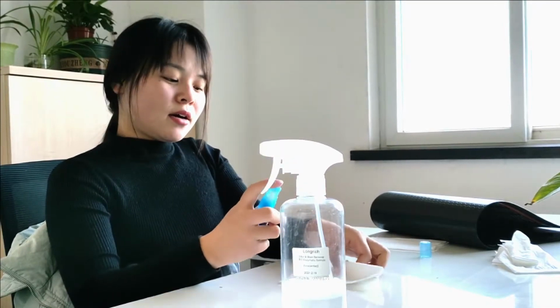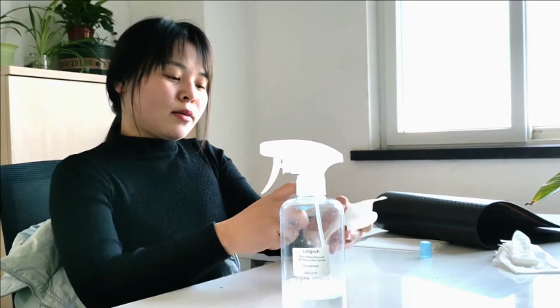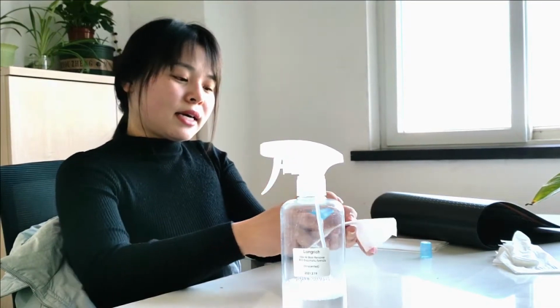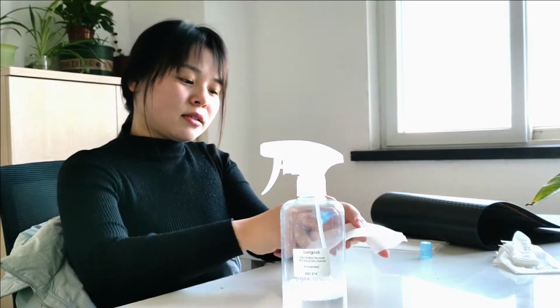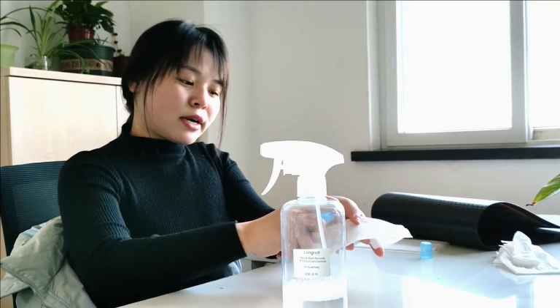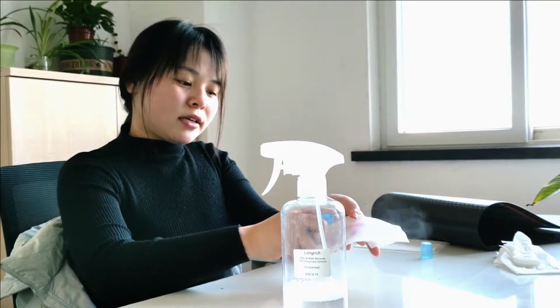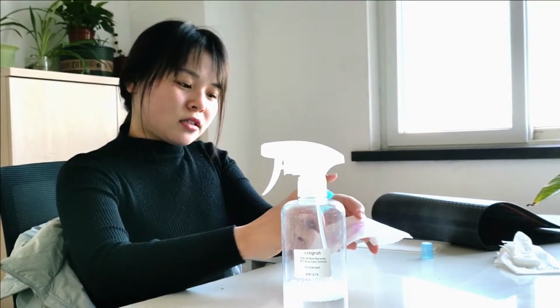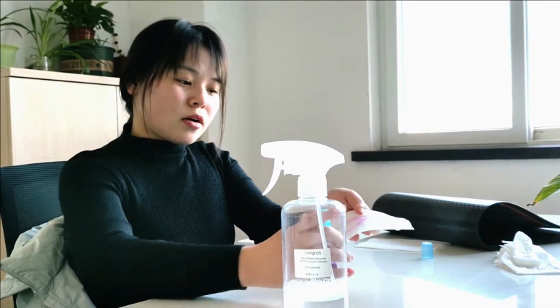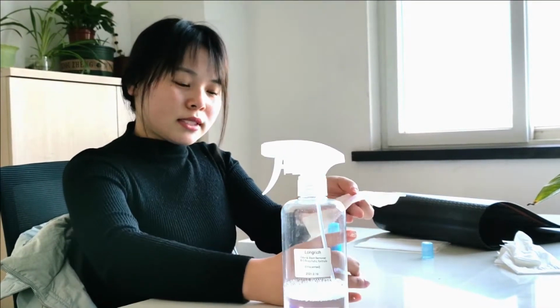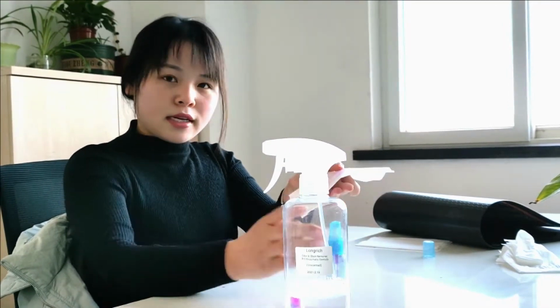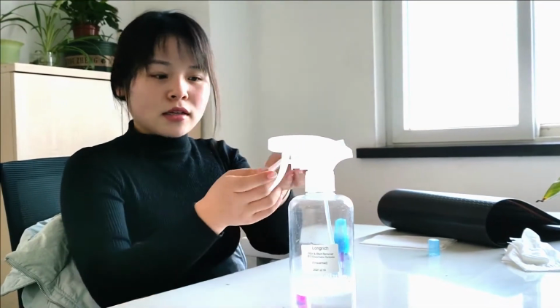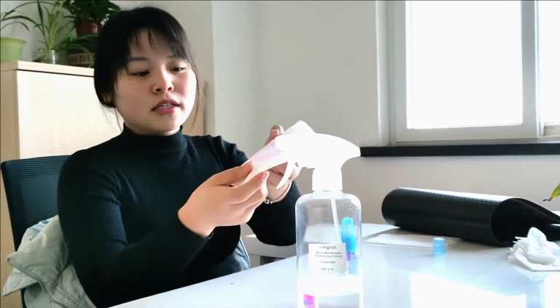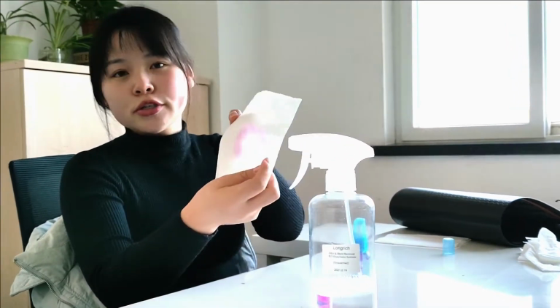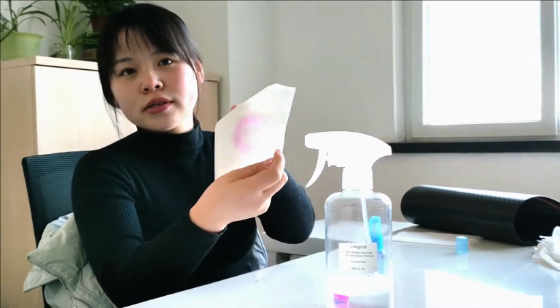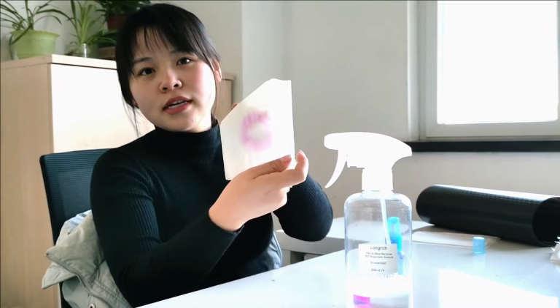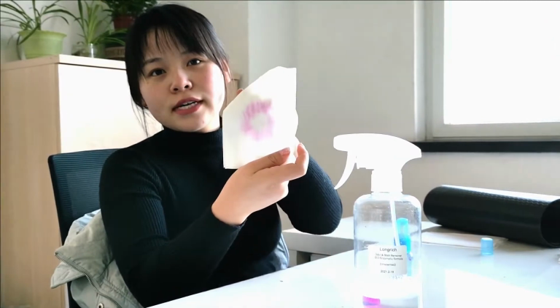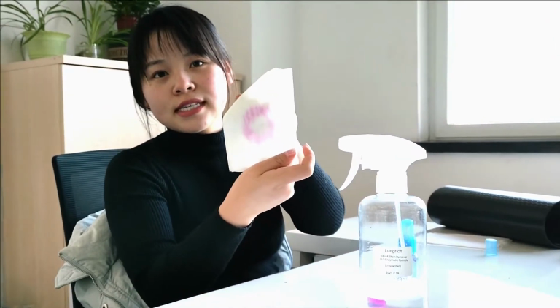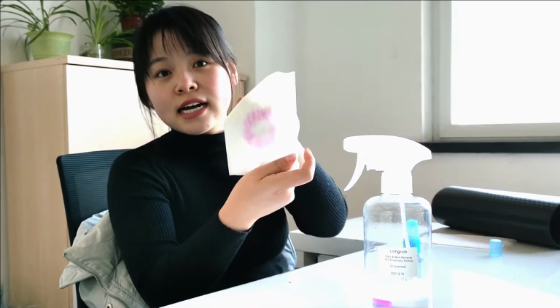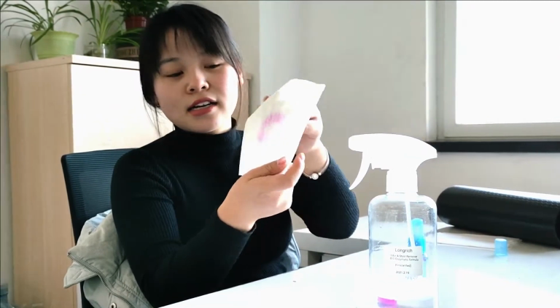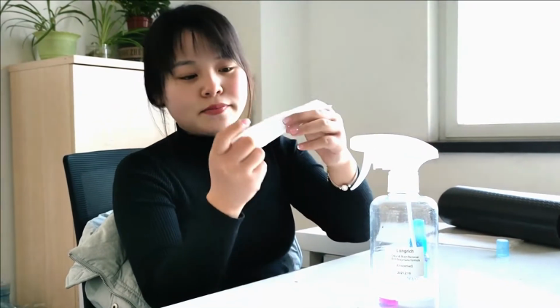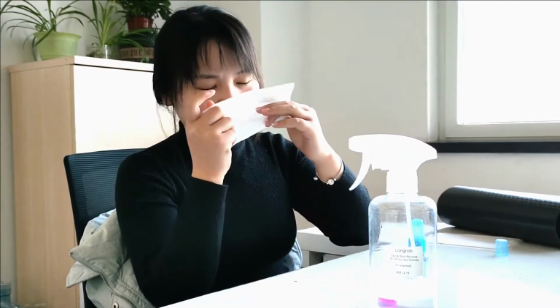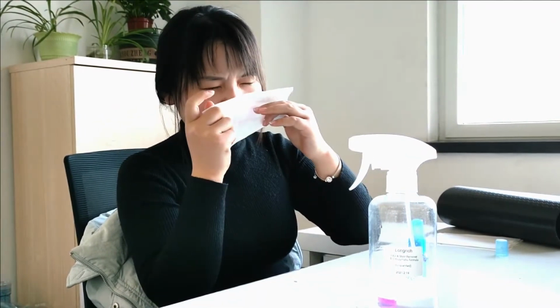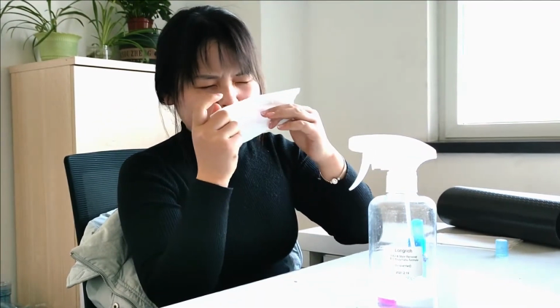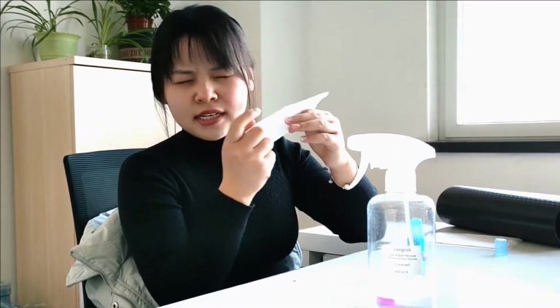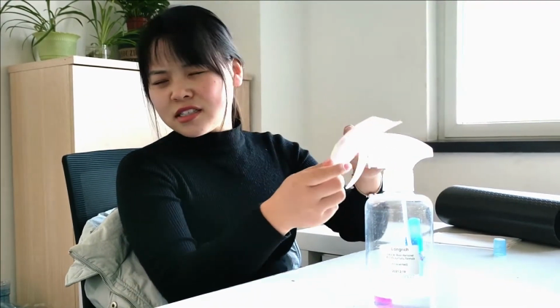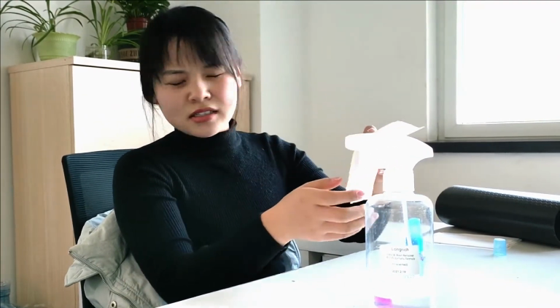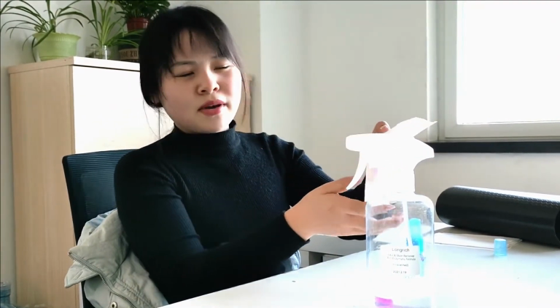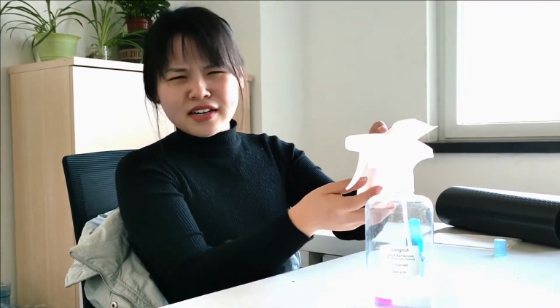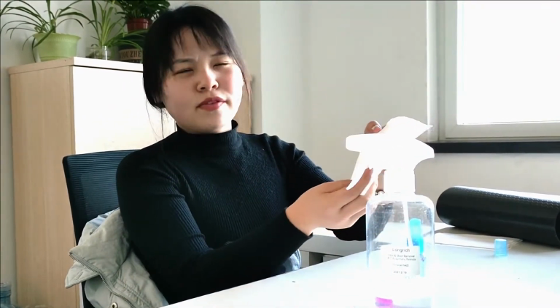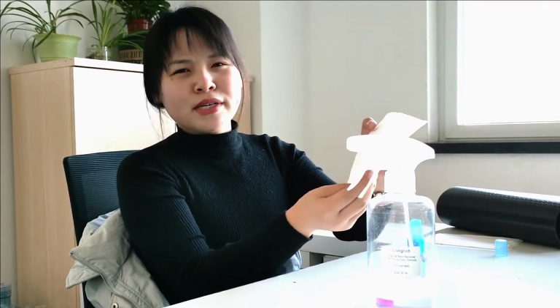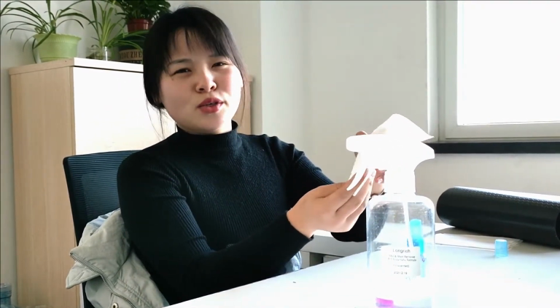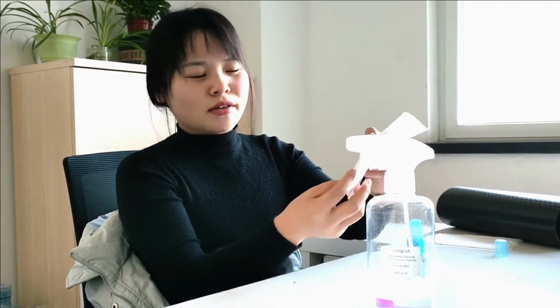We can spray it on the tissue. You can see the color. And the smell is very strong.